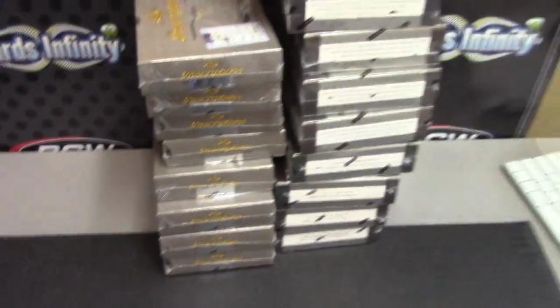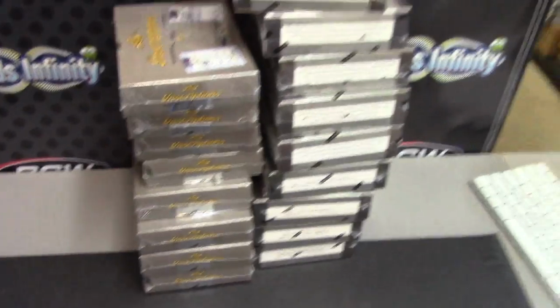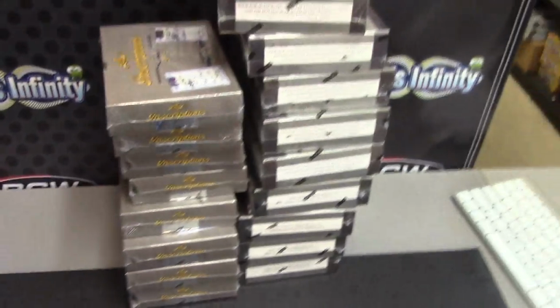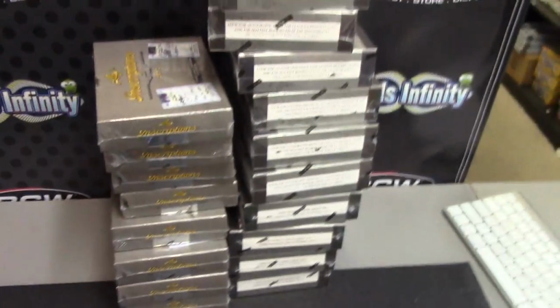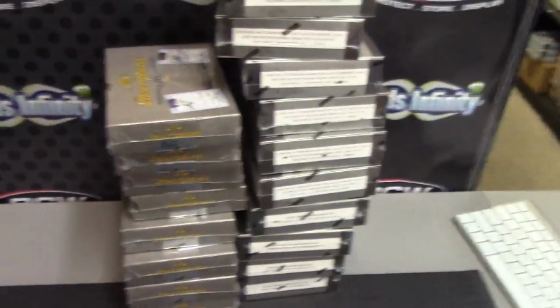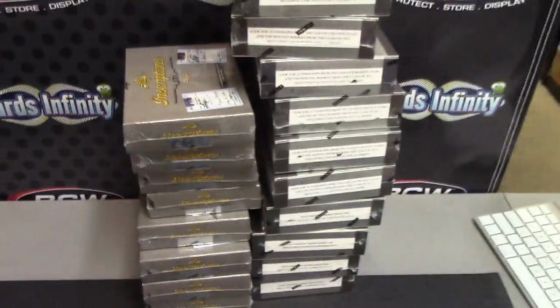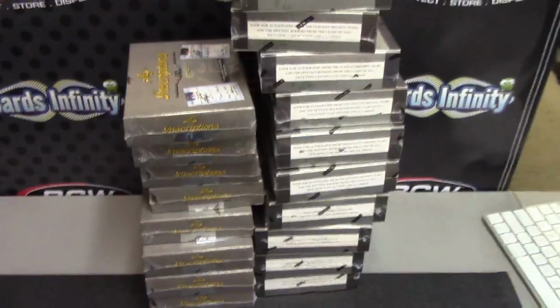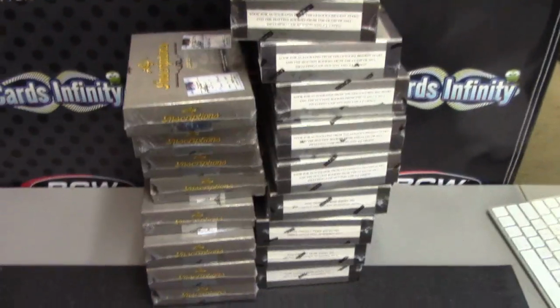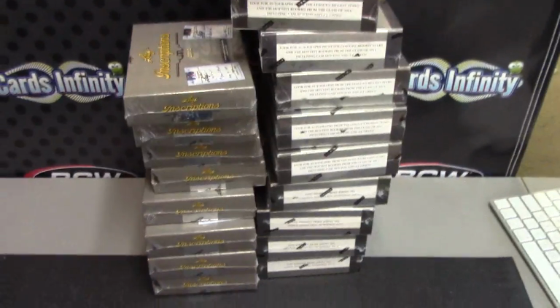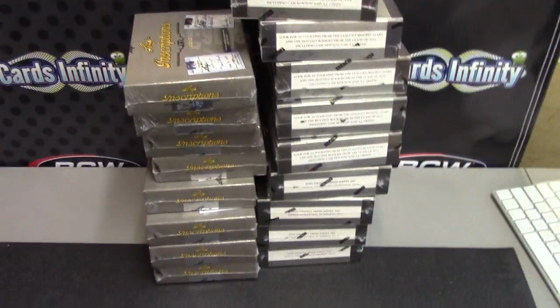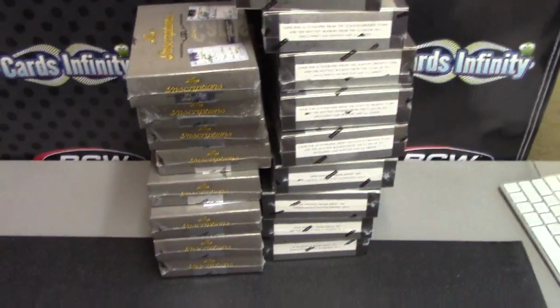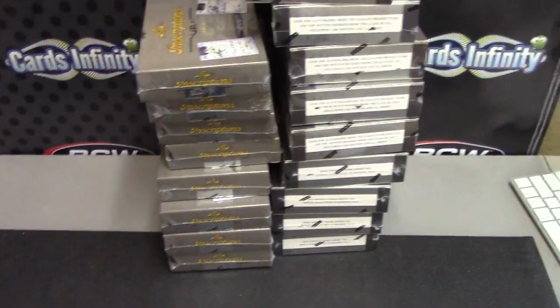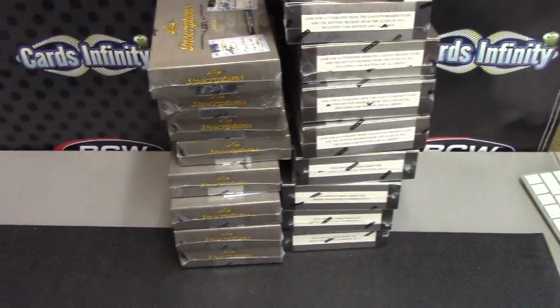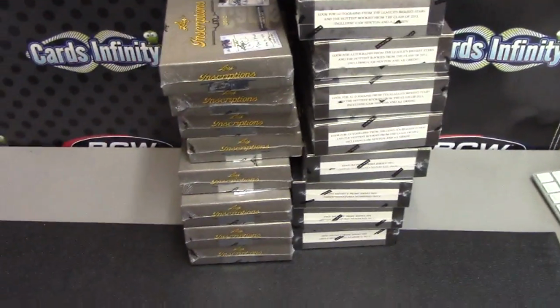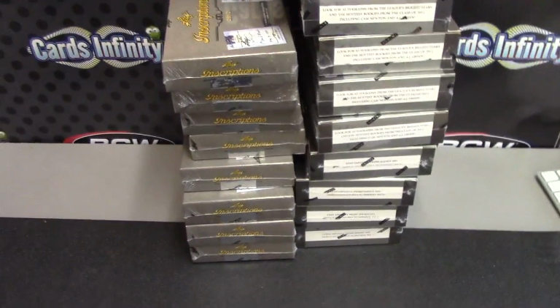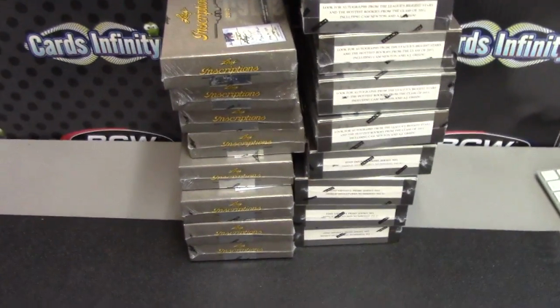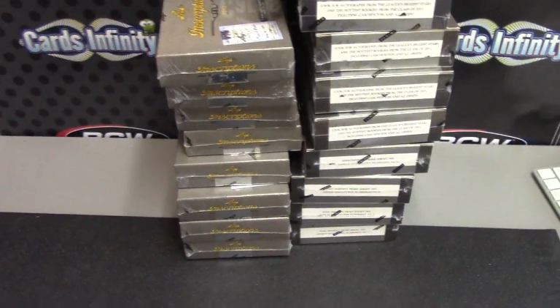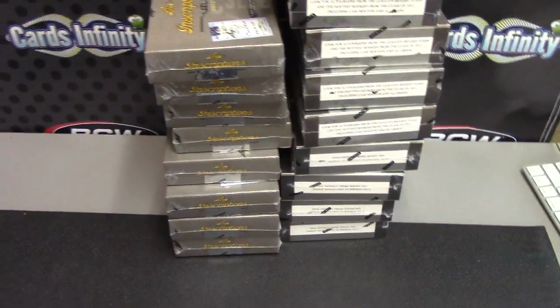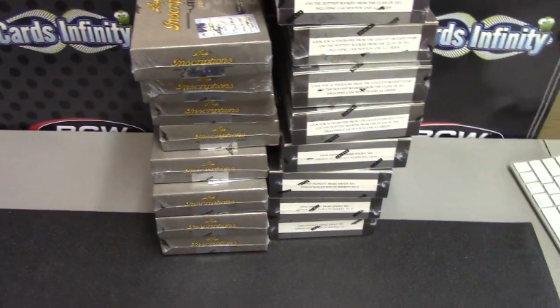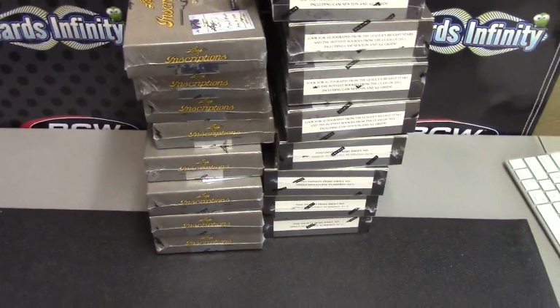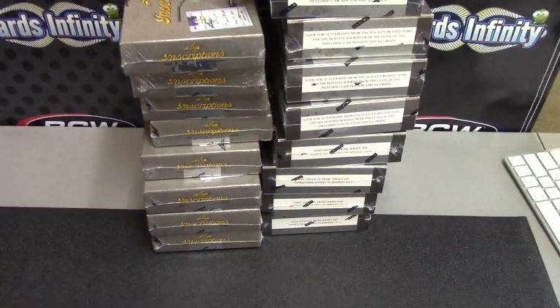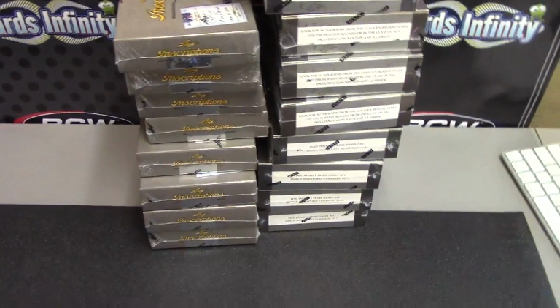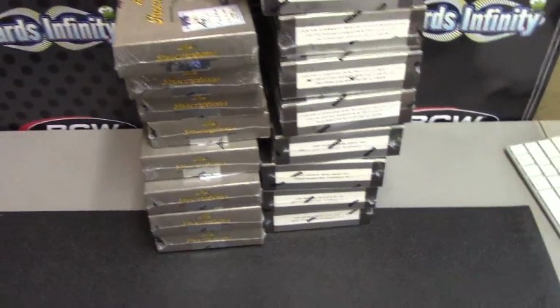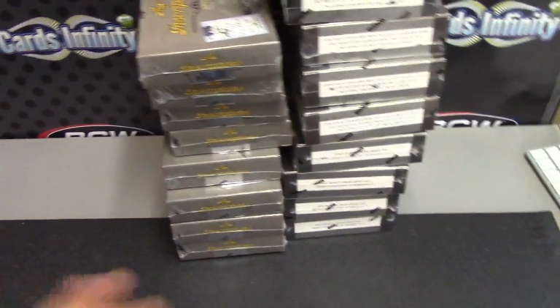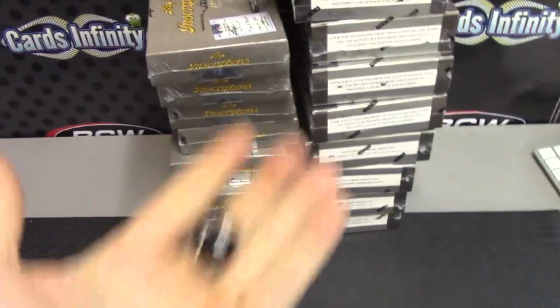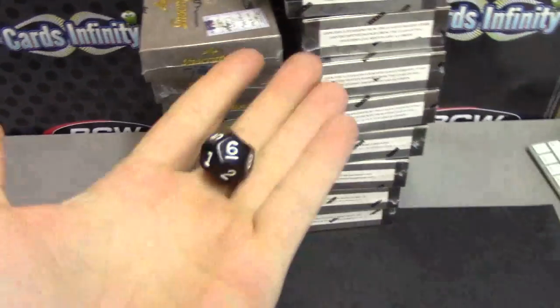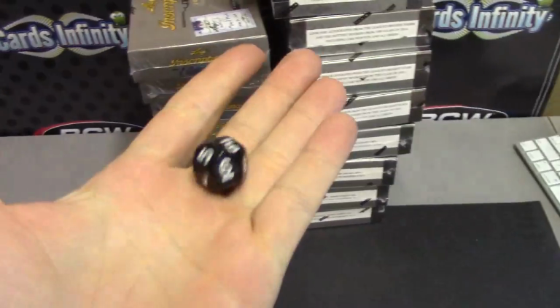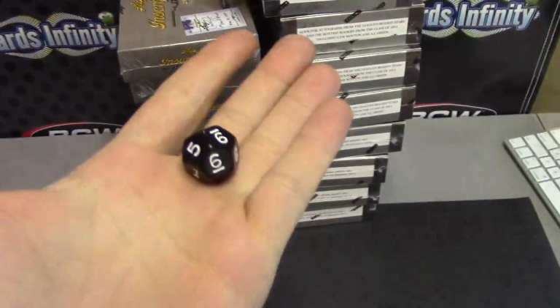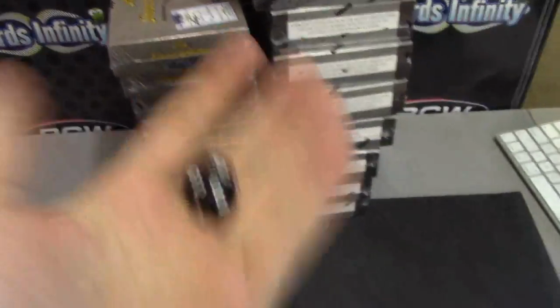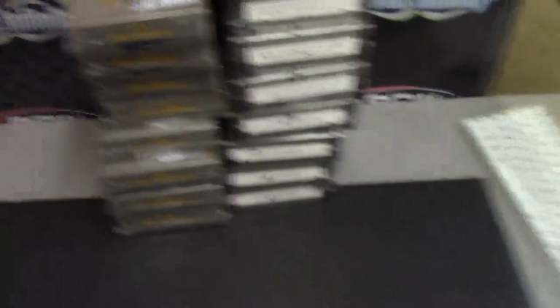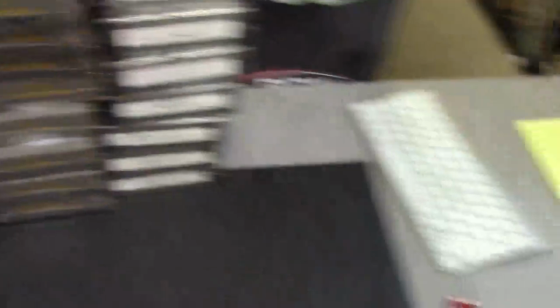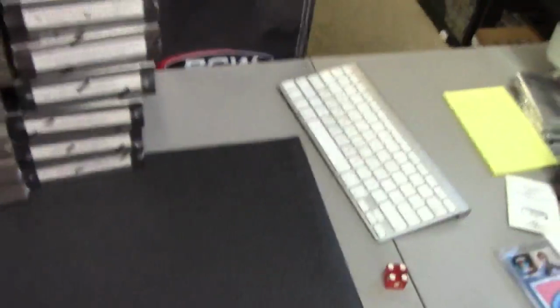Alright, Josh you're up next. I'm gonna try plates and patches 1 to 12. Here we go.